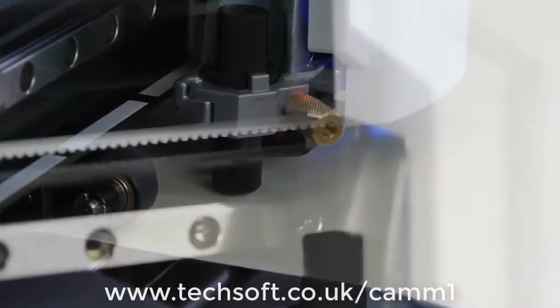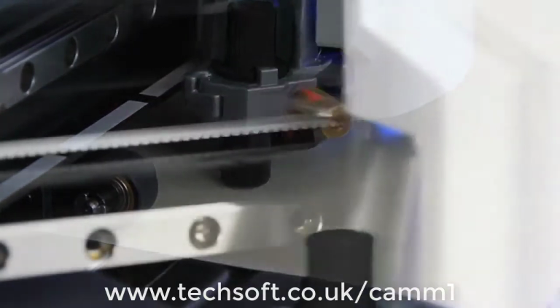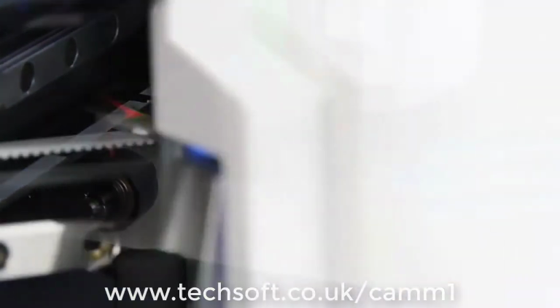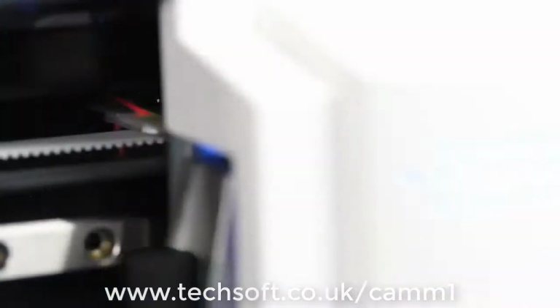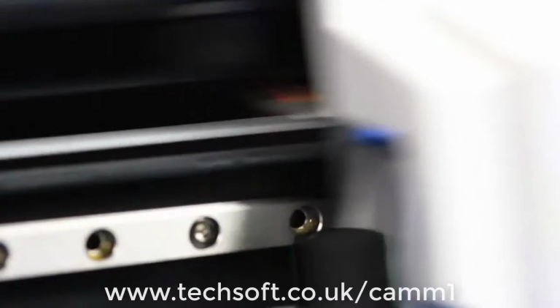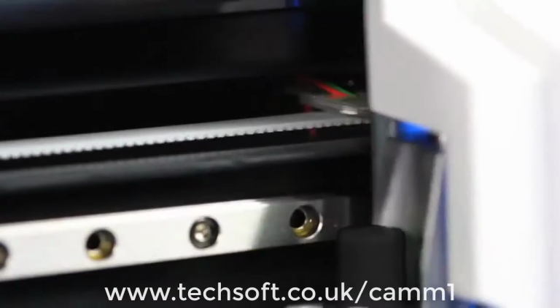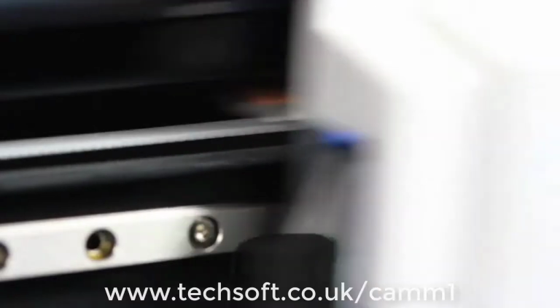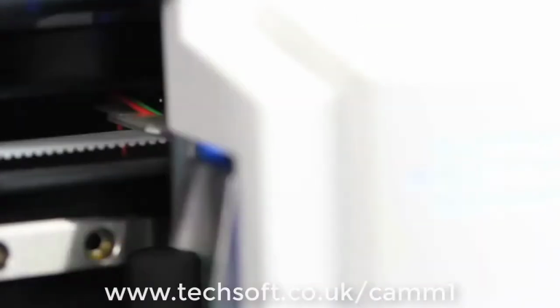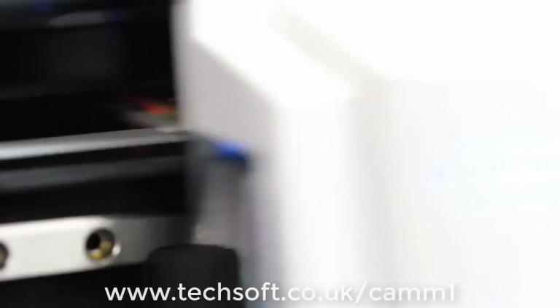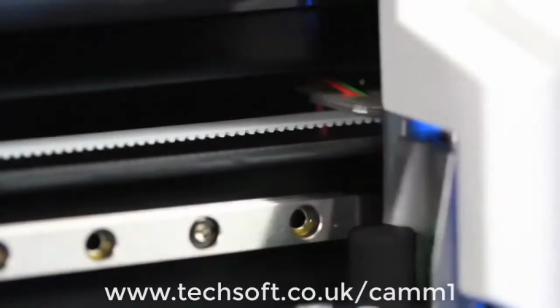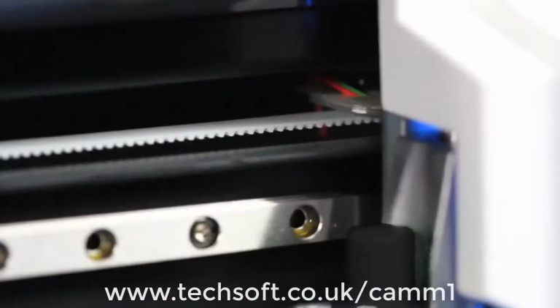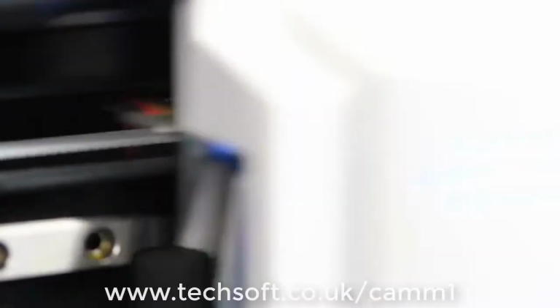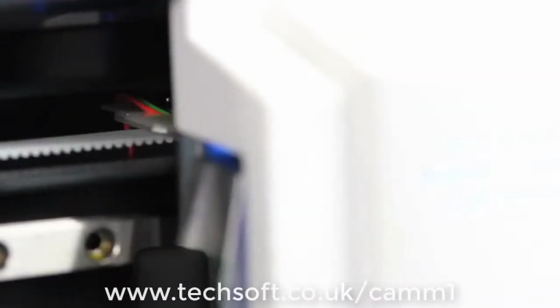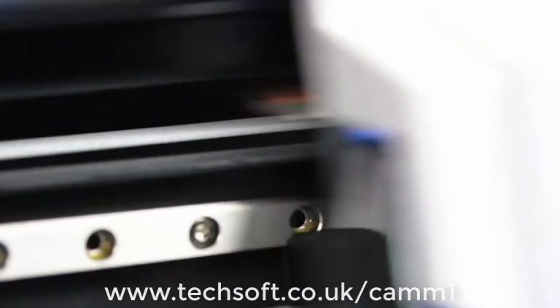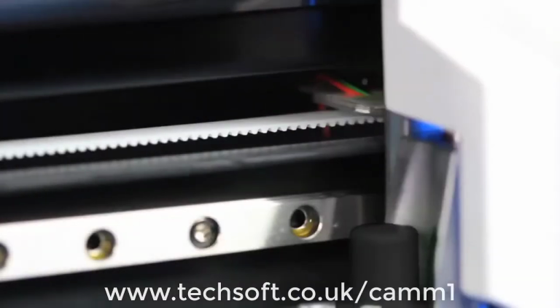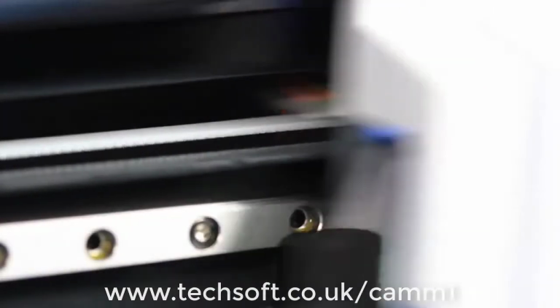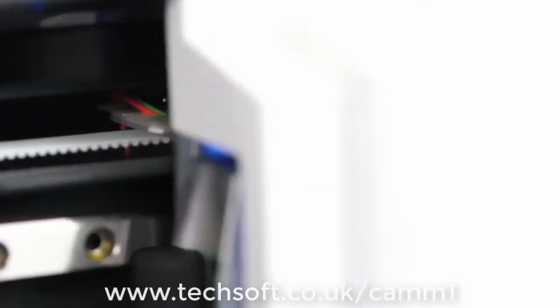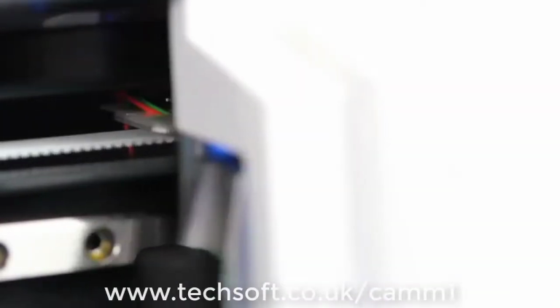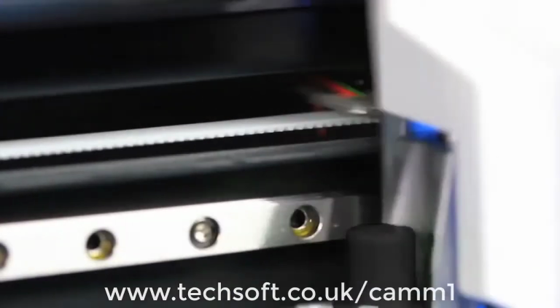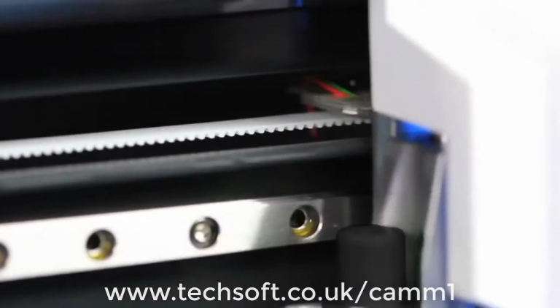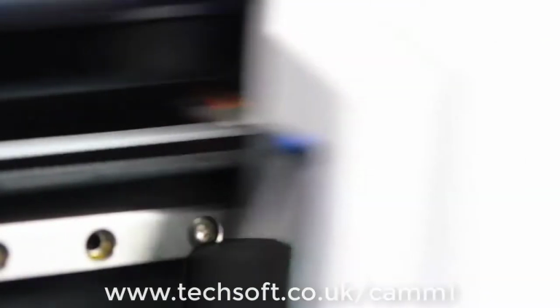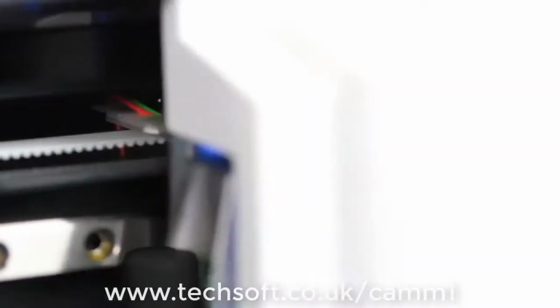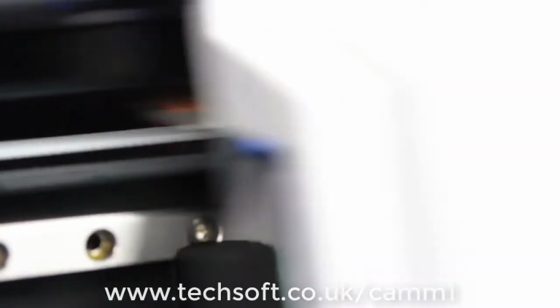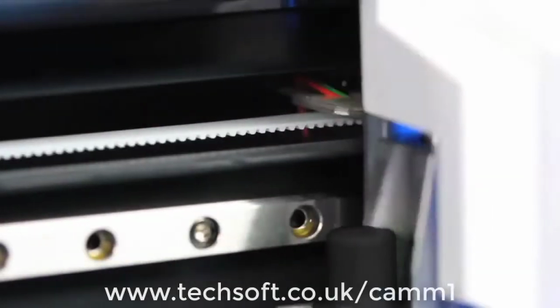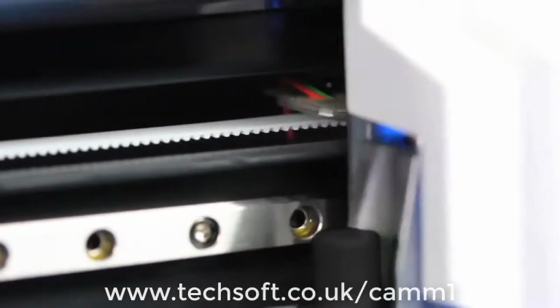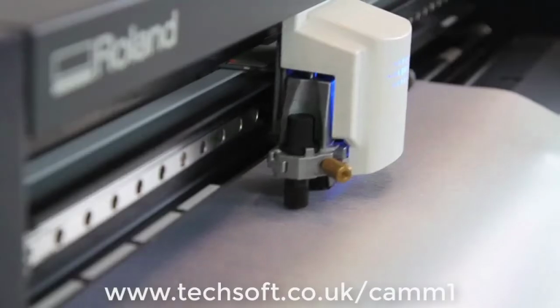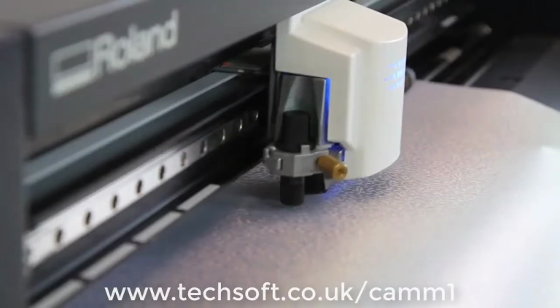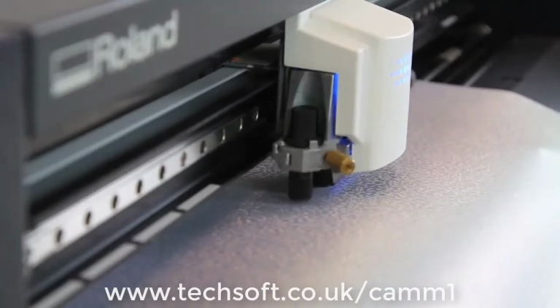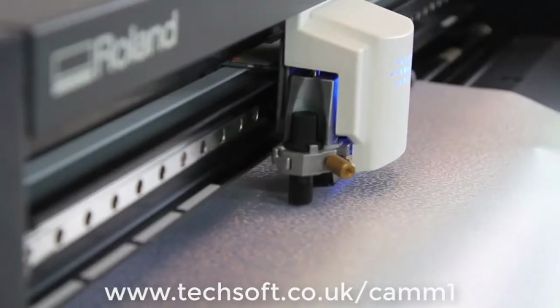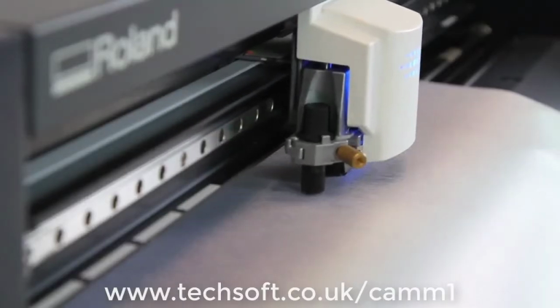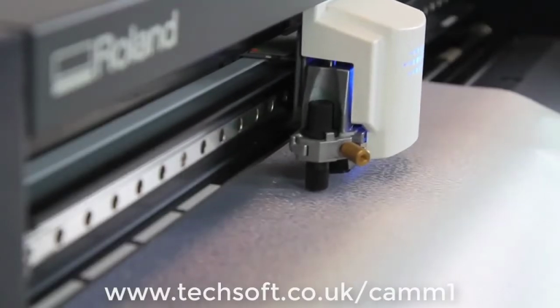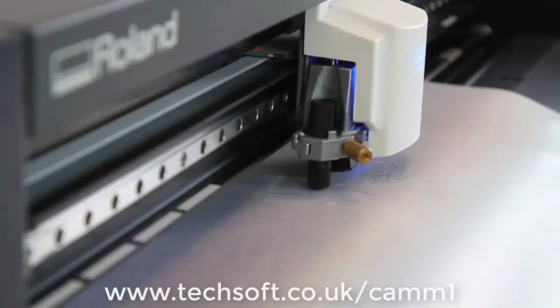Our innovative servo motor has been meticulously engineered to provide pinpoint accuracy.